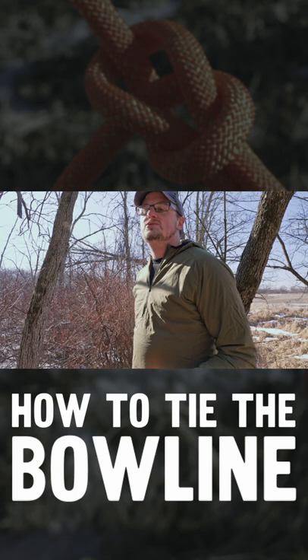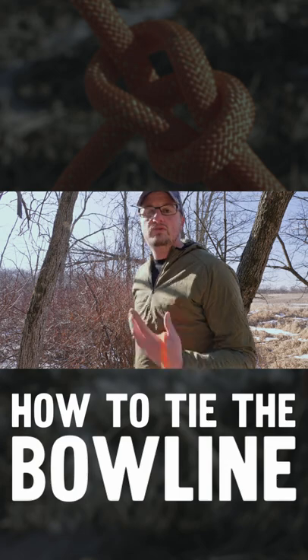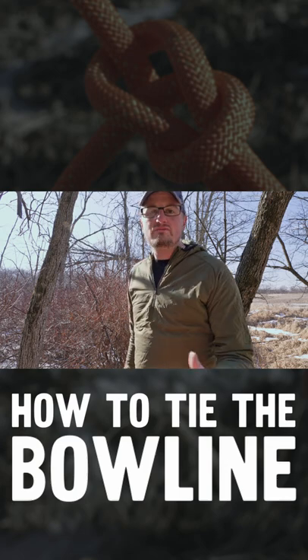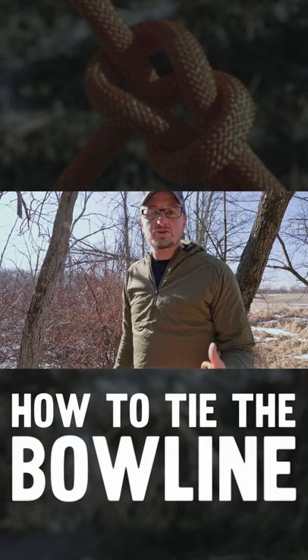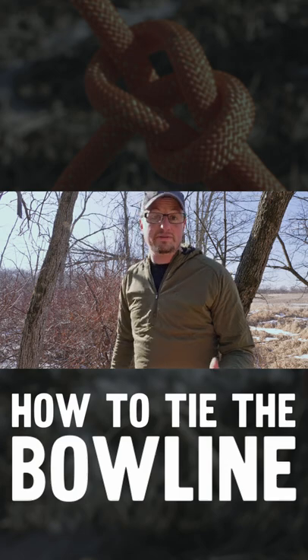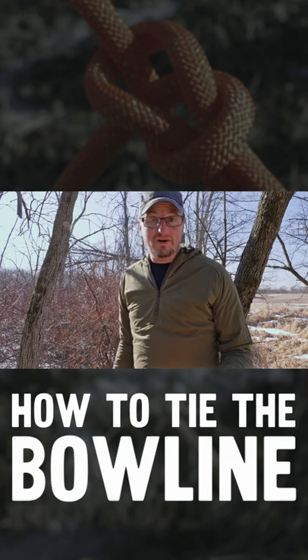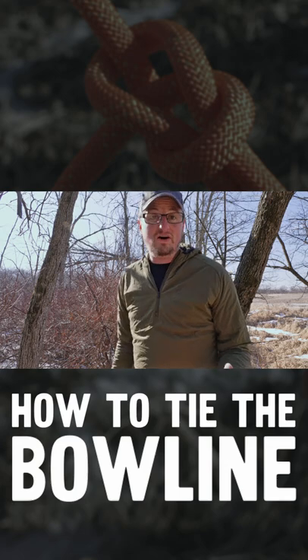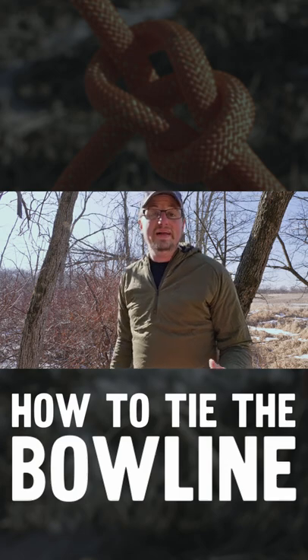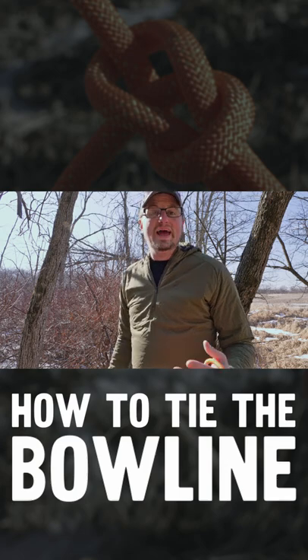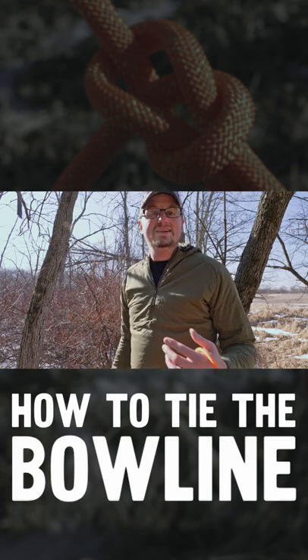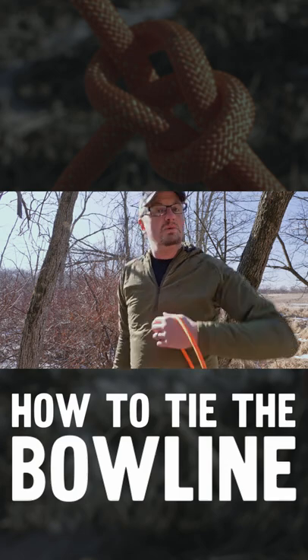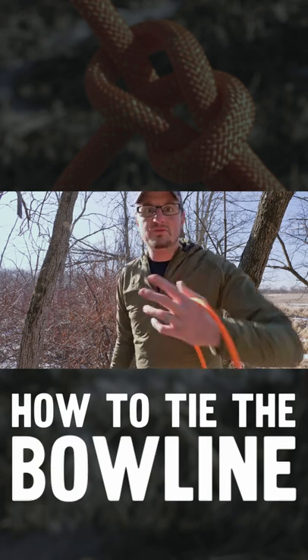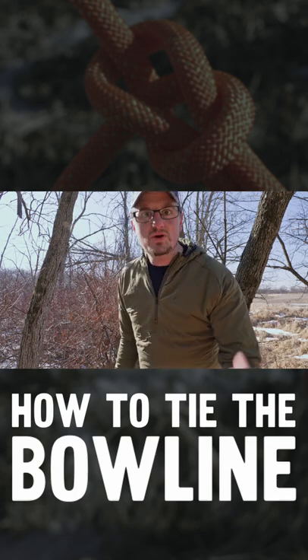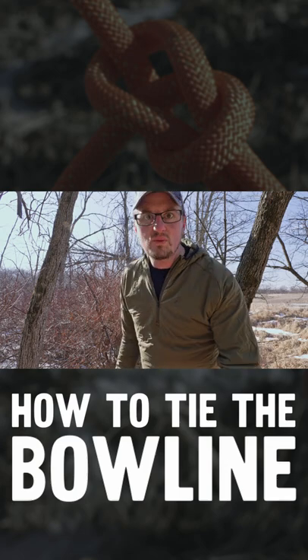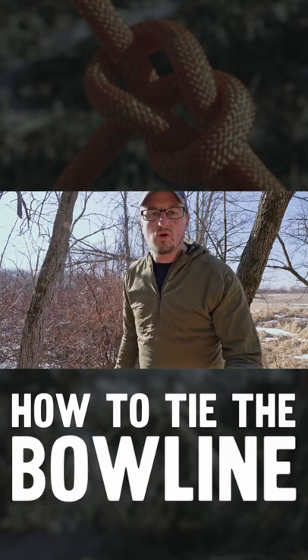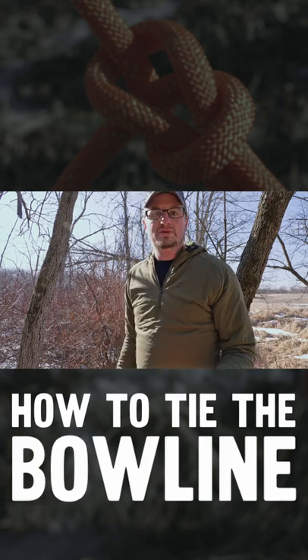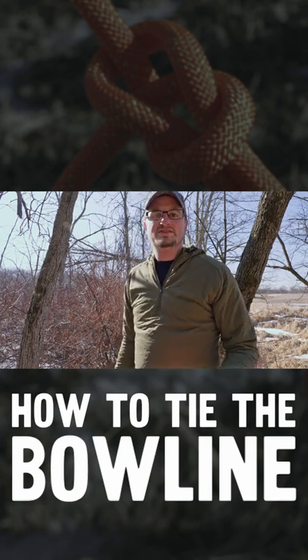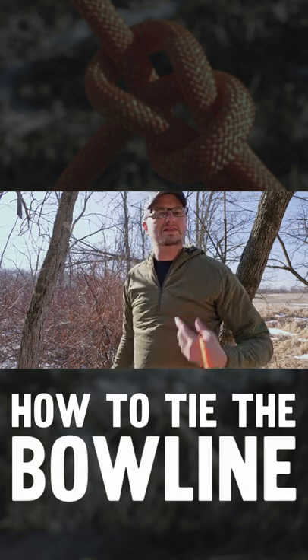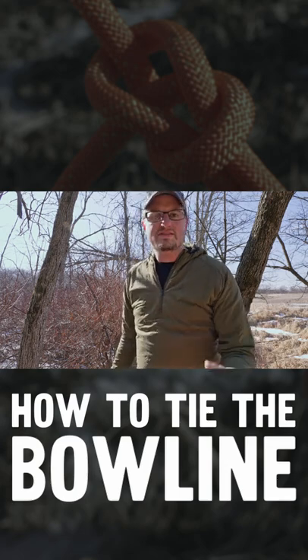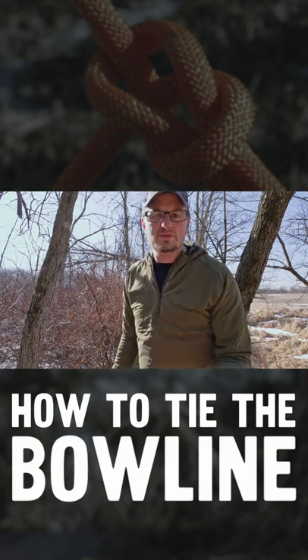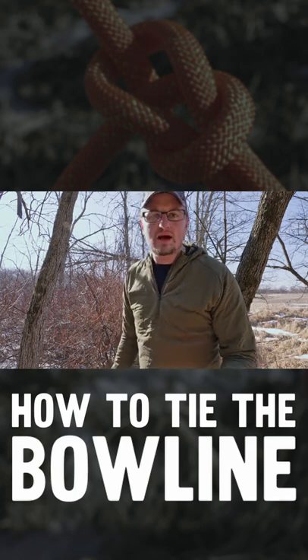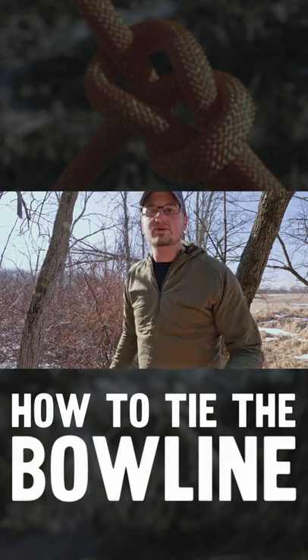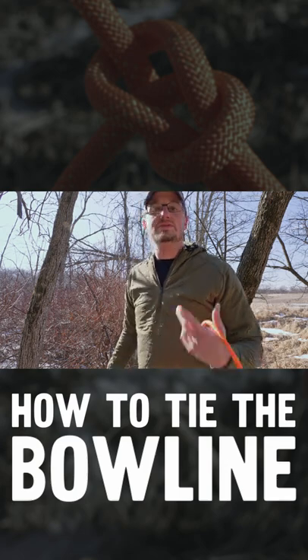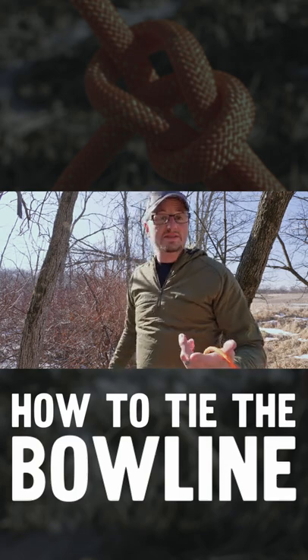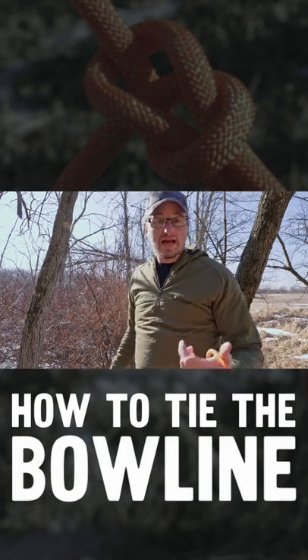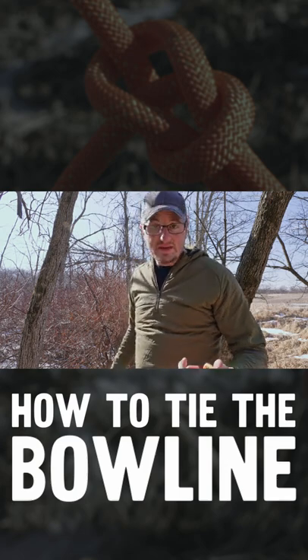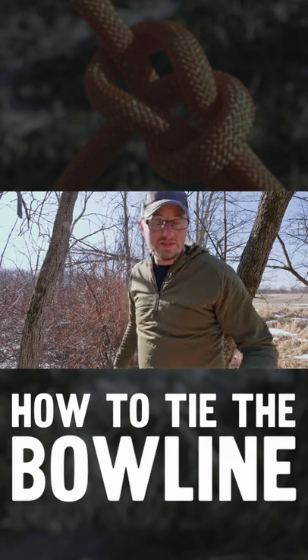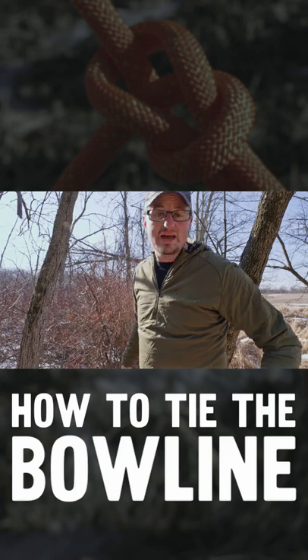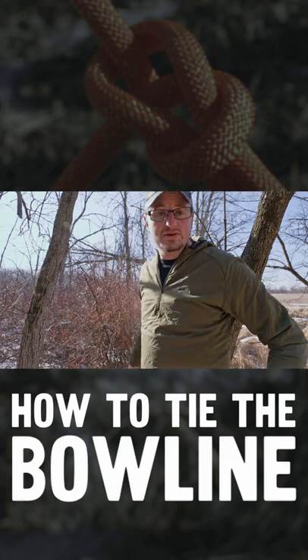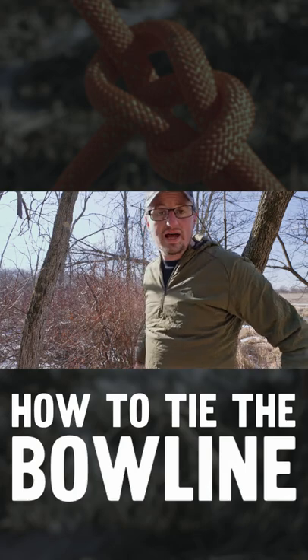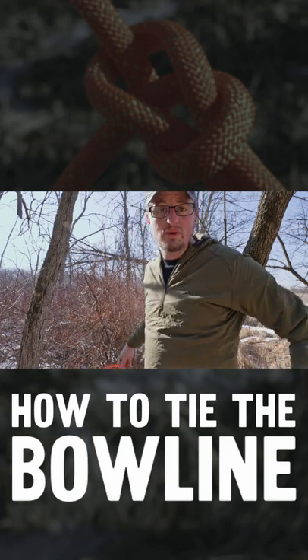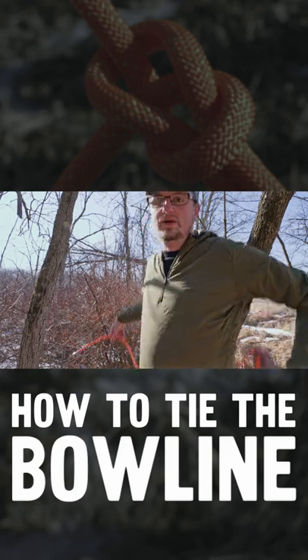If you ever took a fall and someone threw you a rope and said tie this around you, this is the knot you would tie. You would tie a bowline.